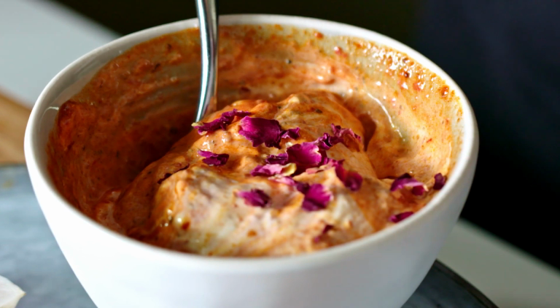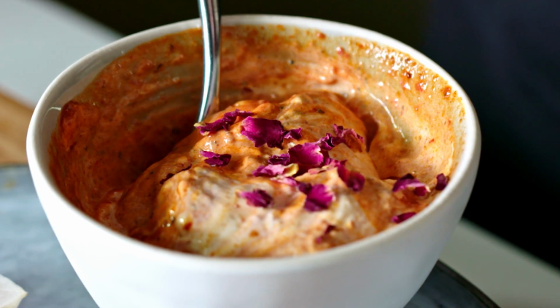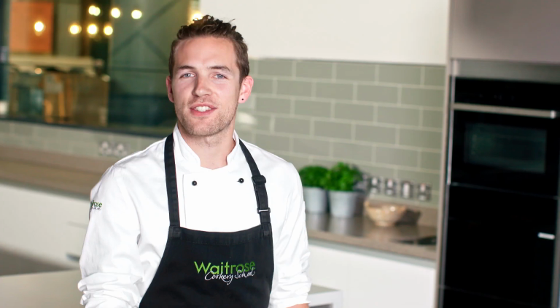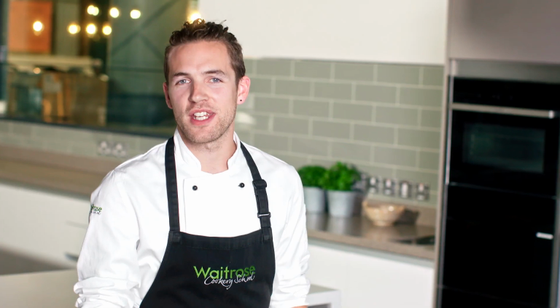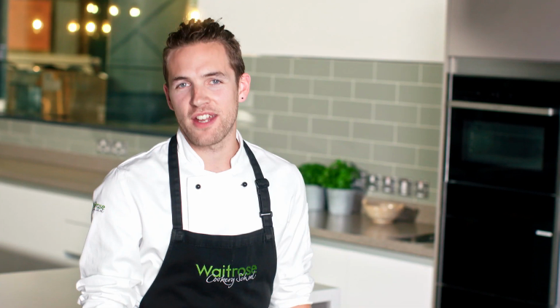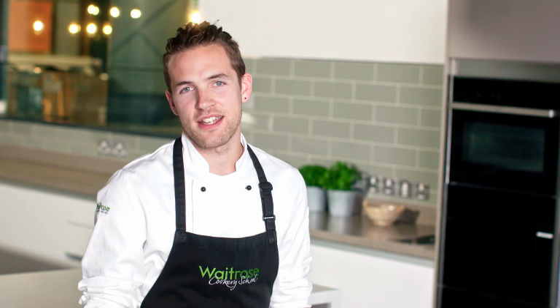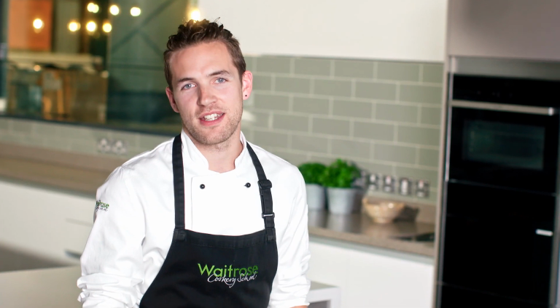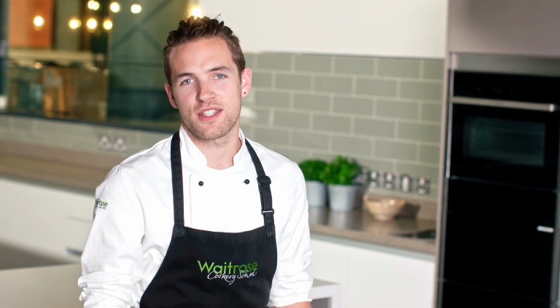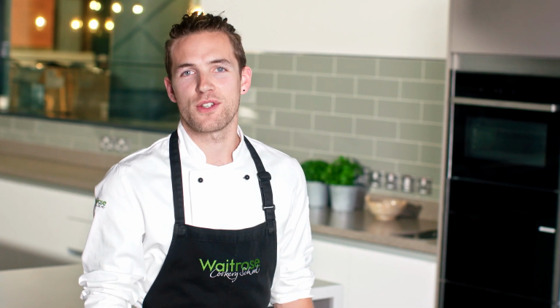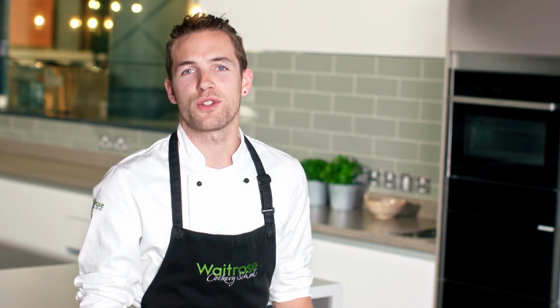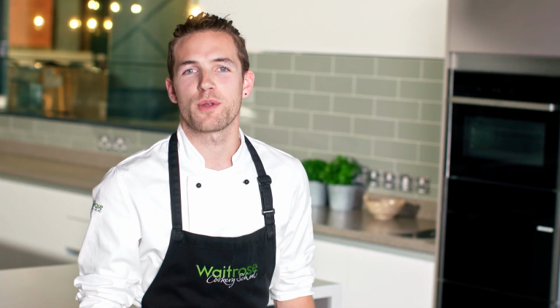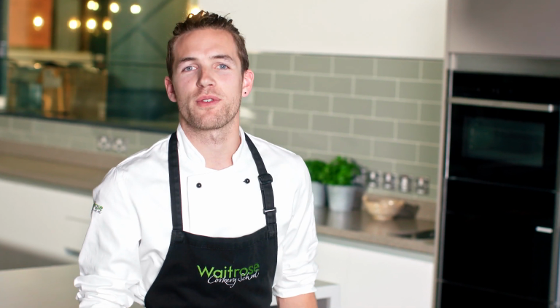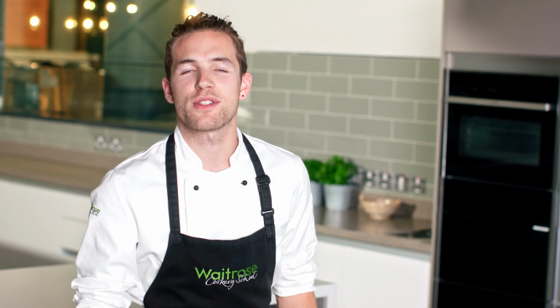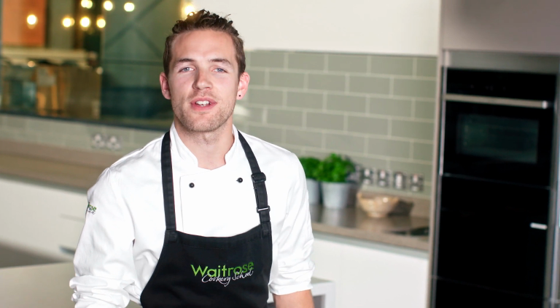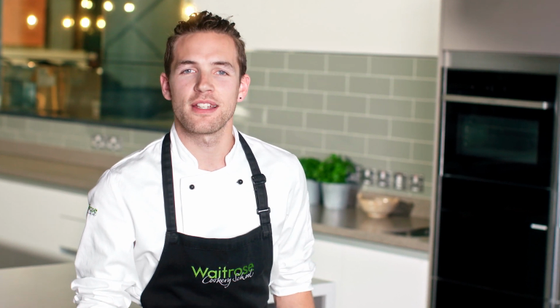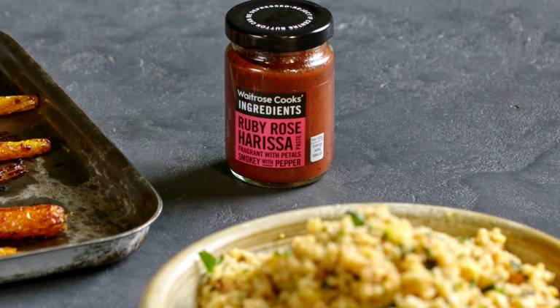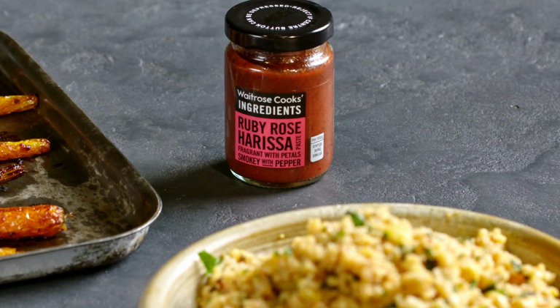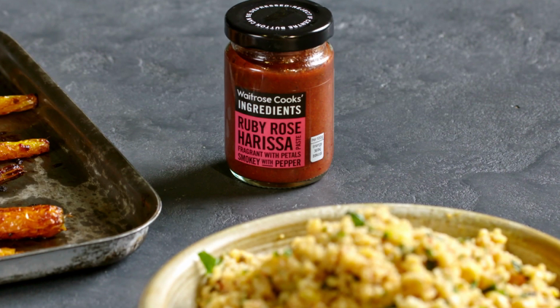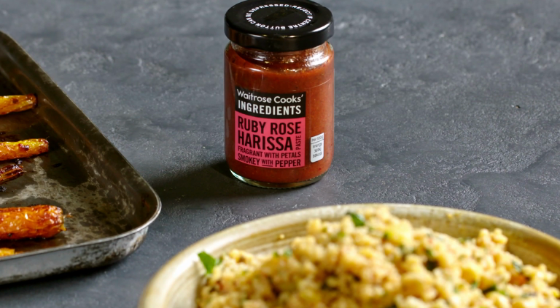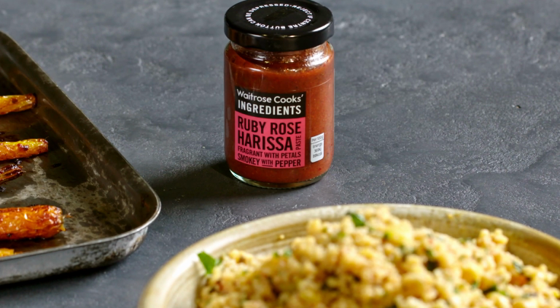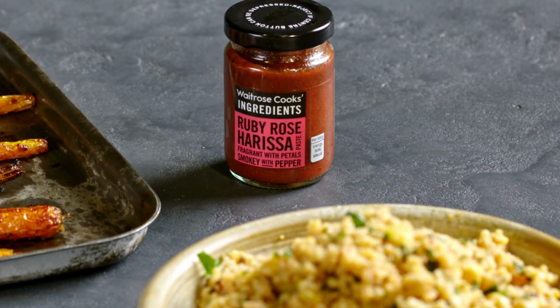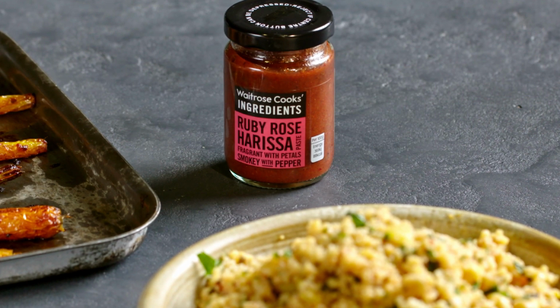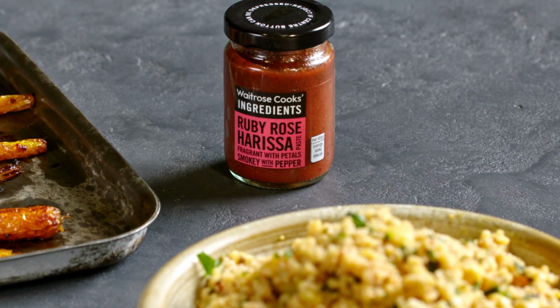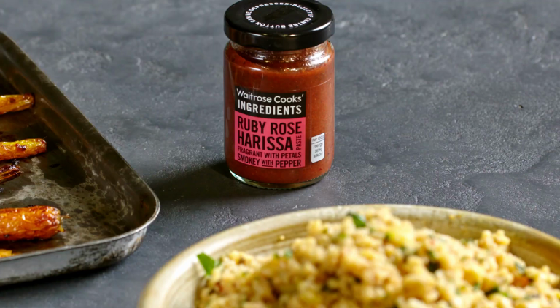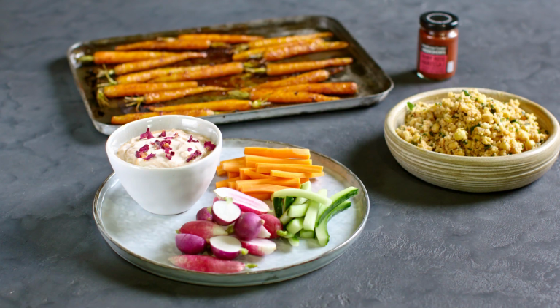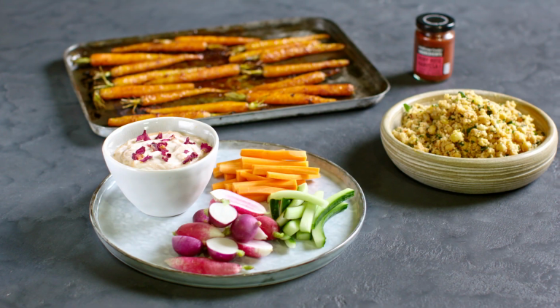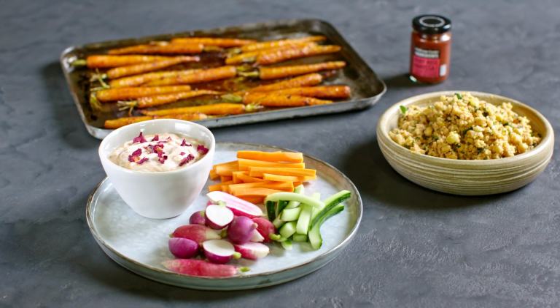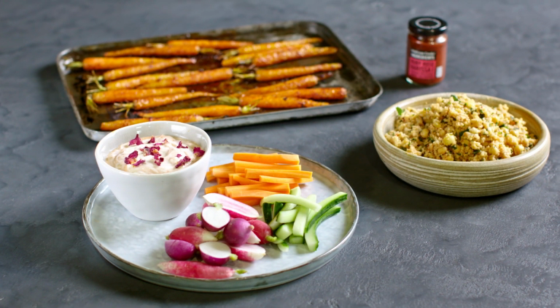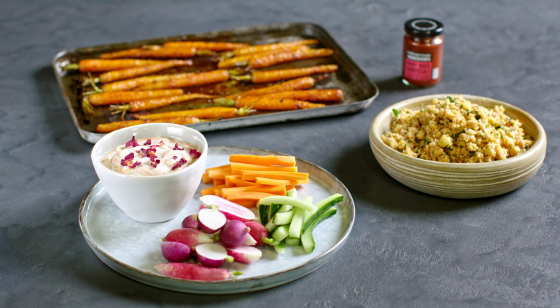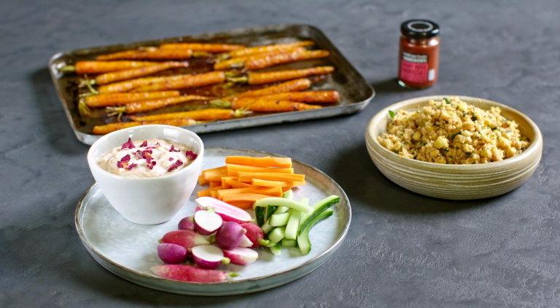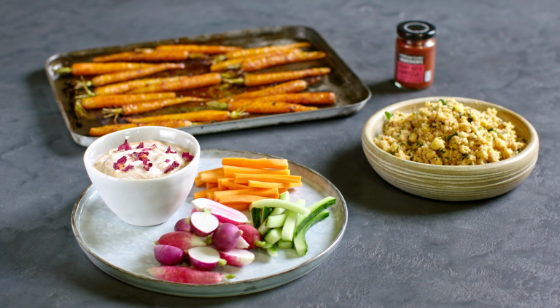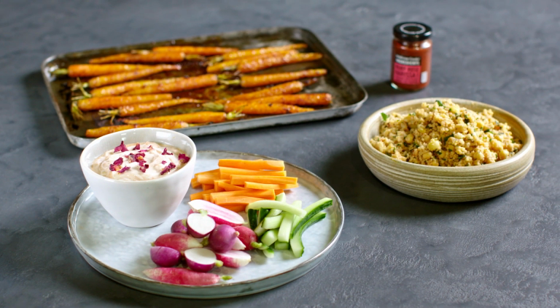There's three great ideas to use your Ruby Rose Harissa. For more Waitrose recipes and tips, click the link to subscribe.